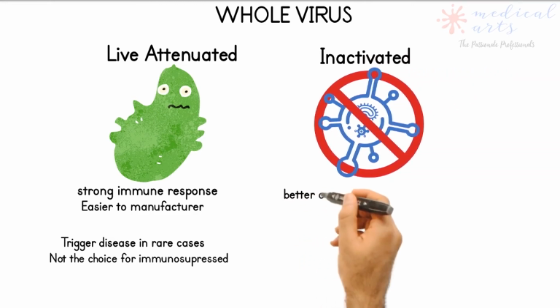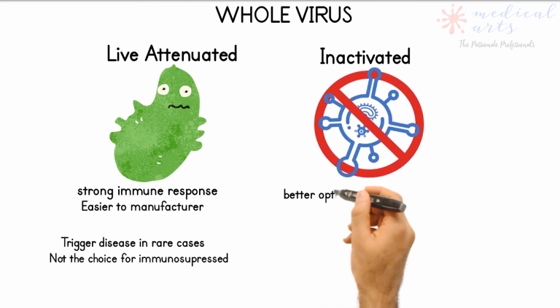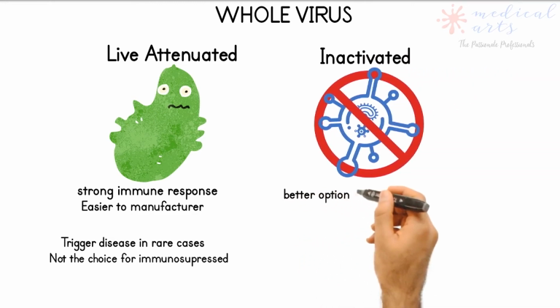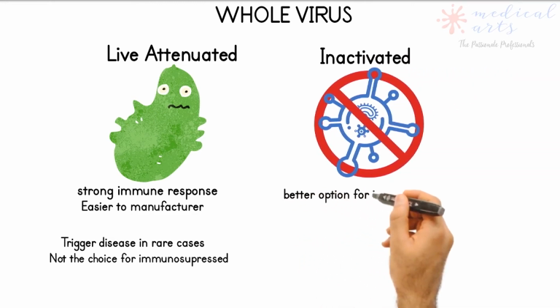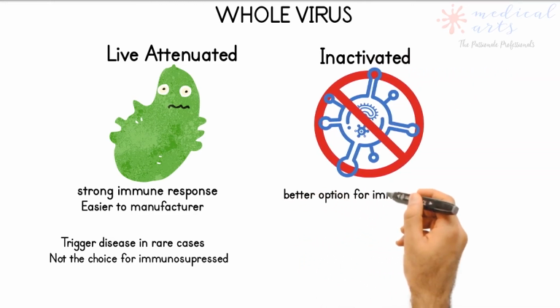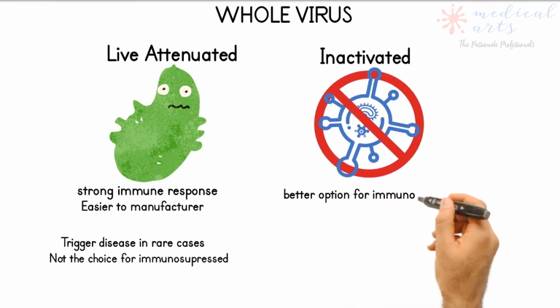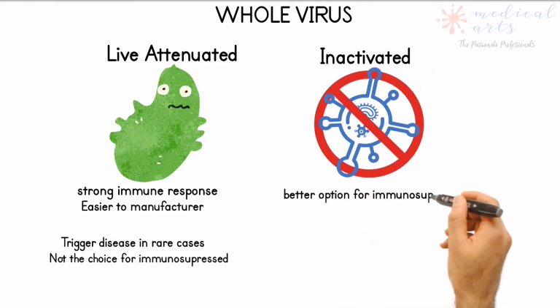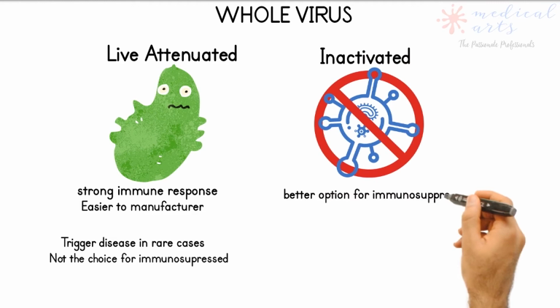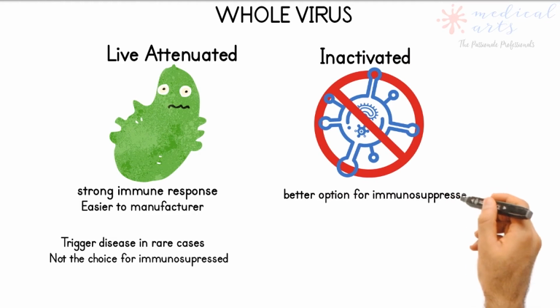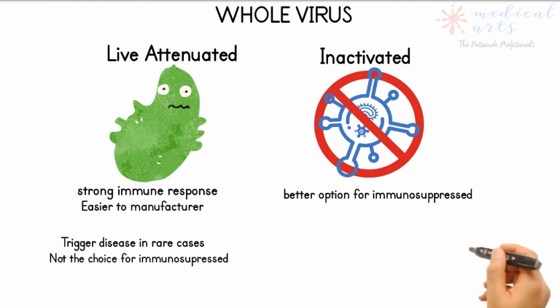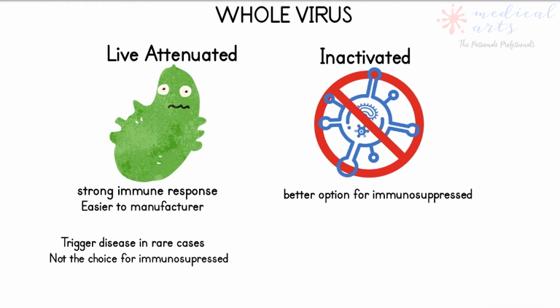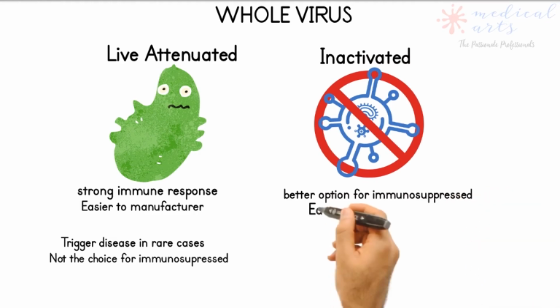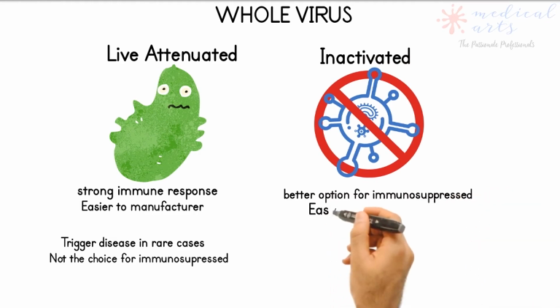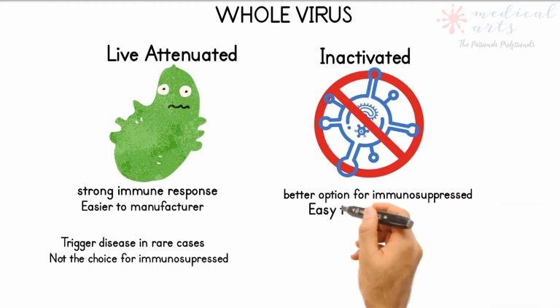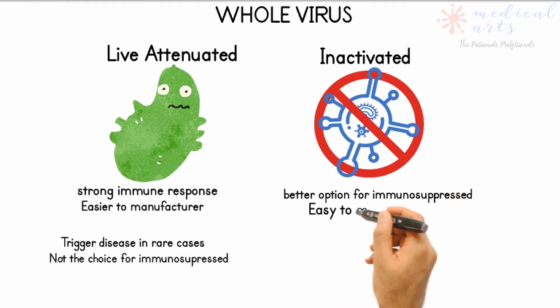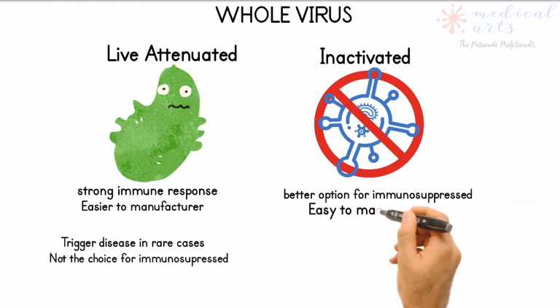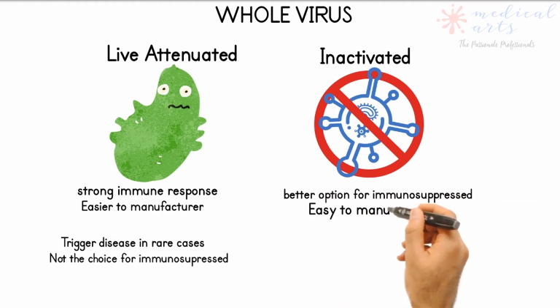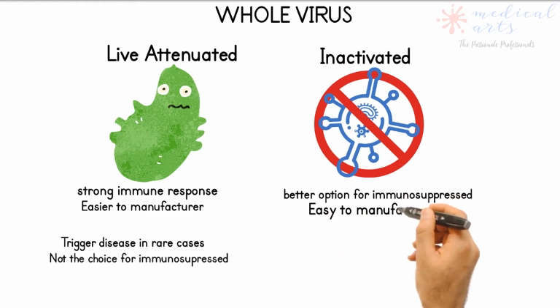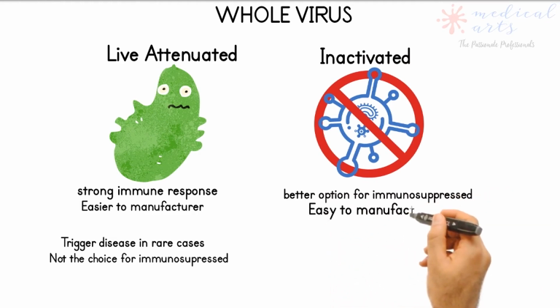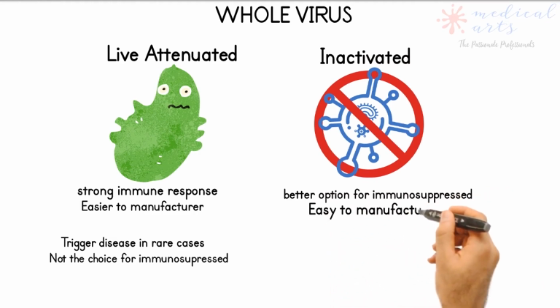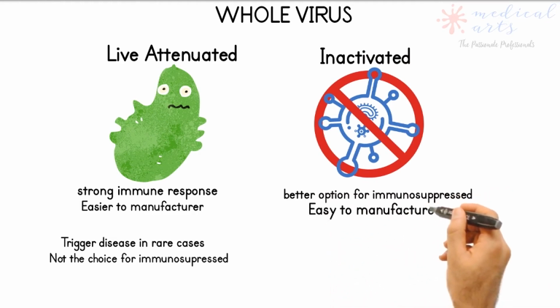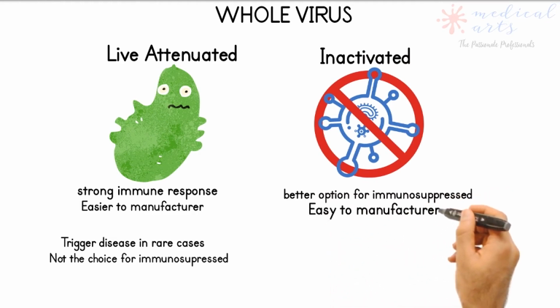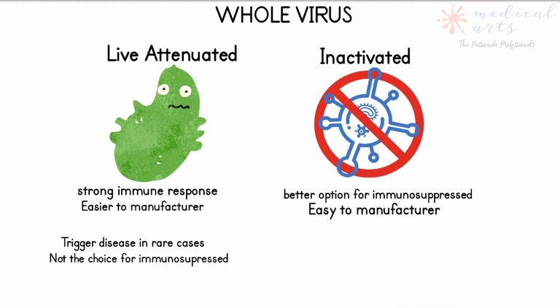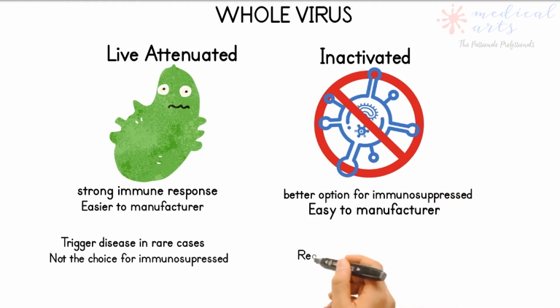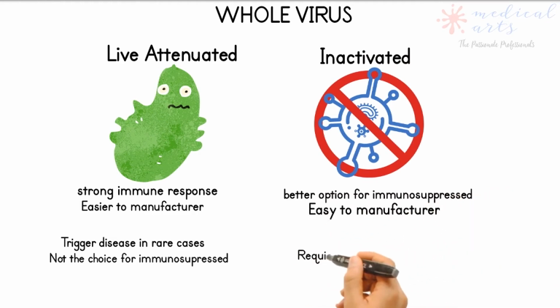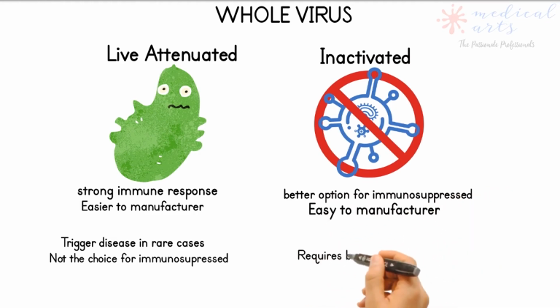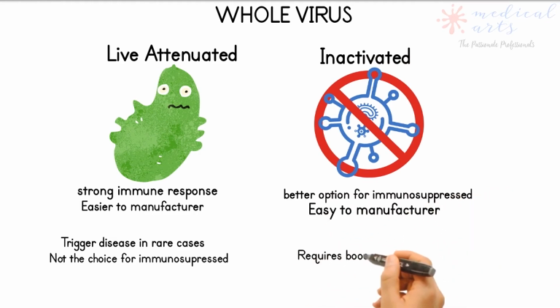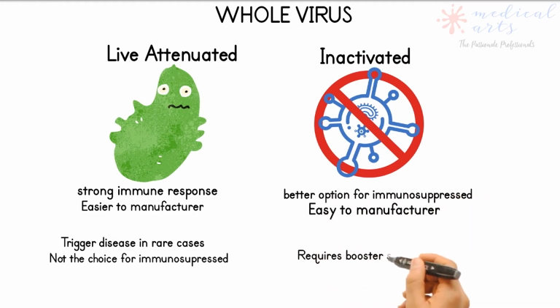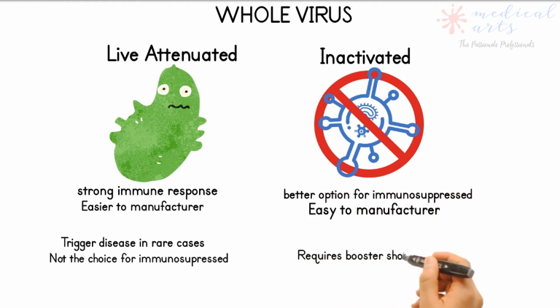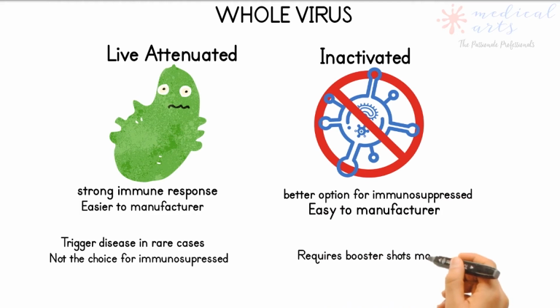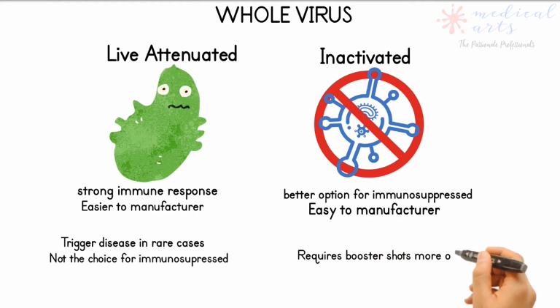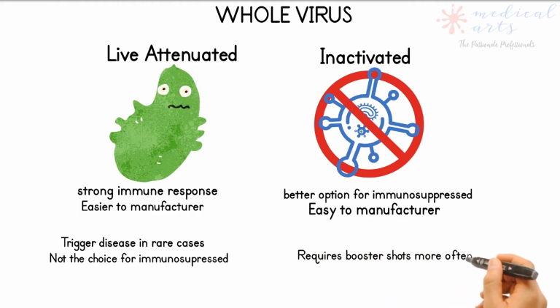In all types of COVID-19 vaccines, the body's immune system will store memory cells to recognize the virus in future exposure.